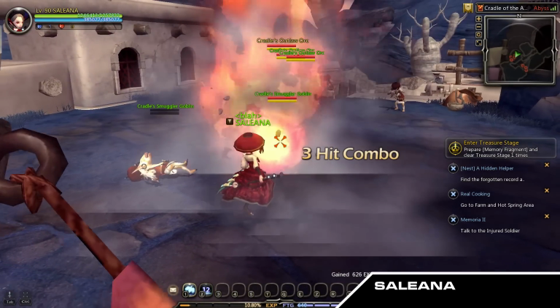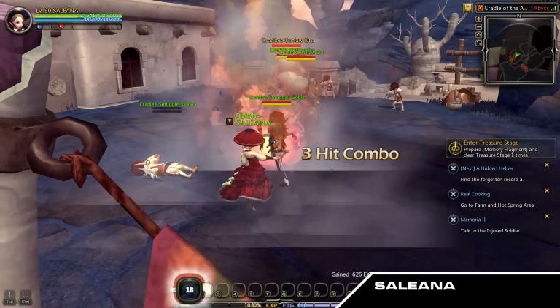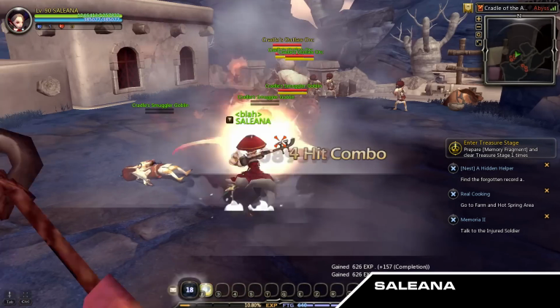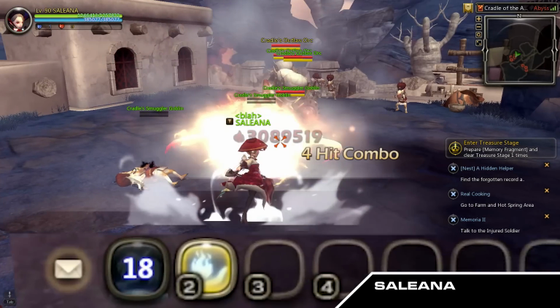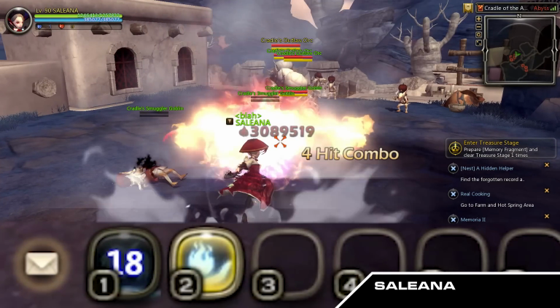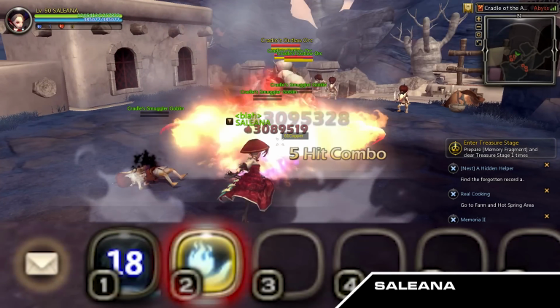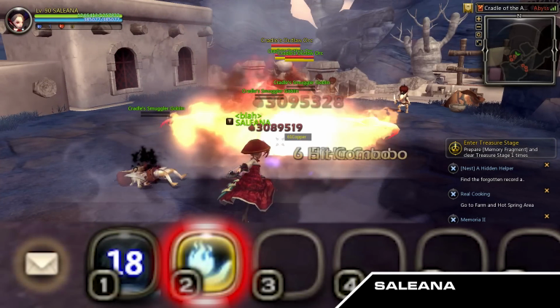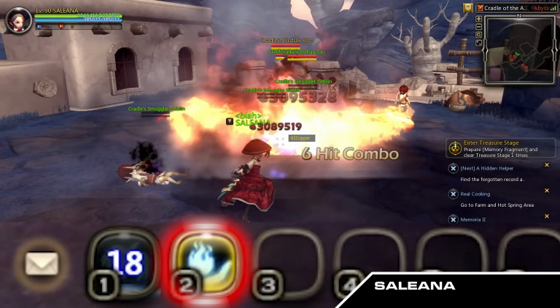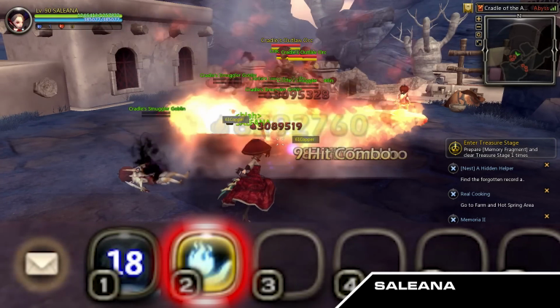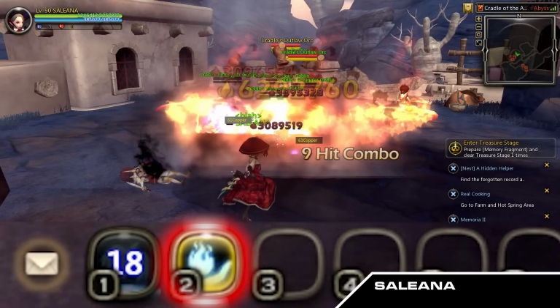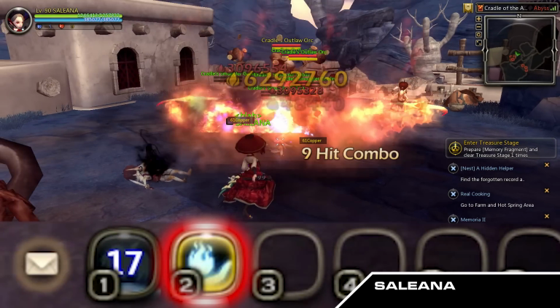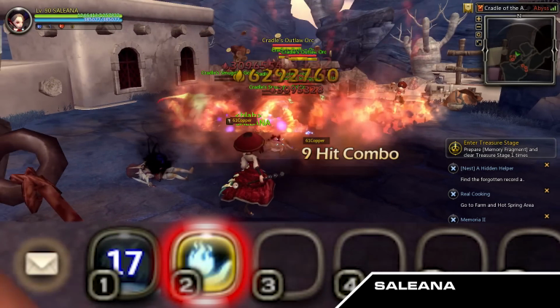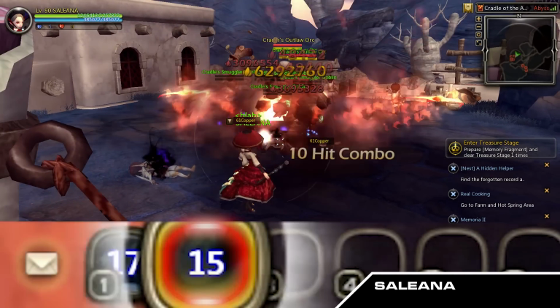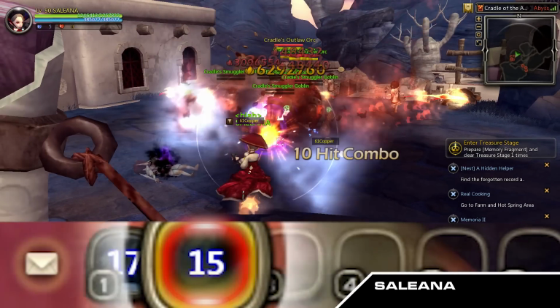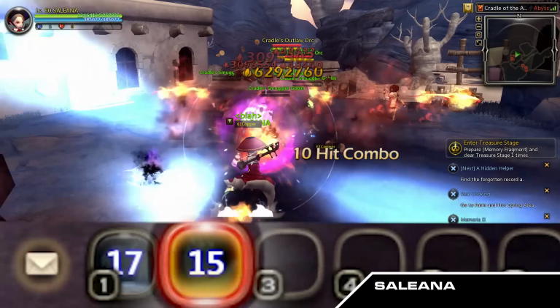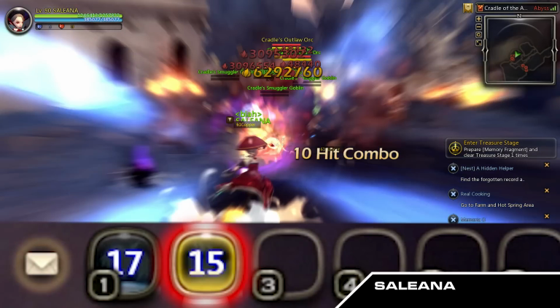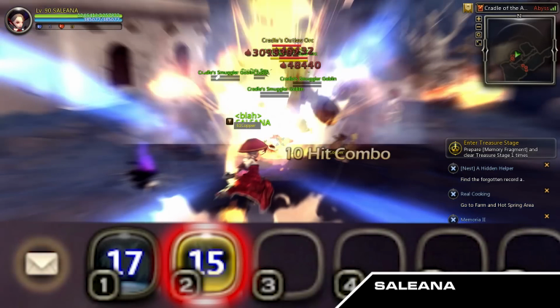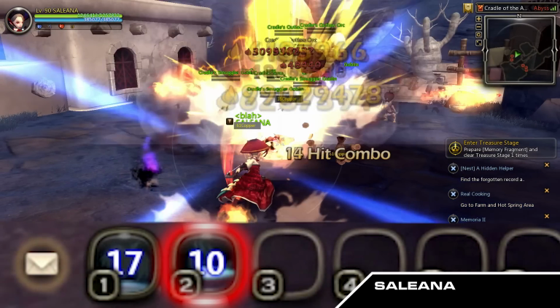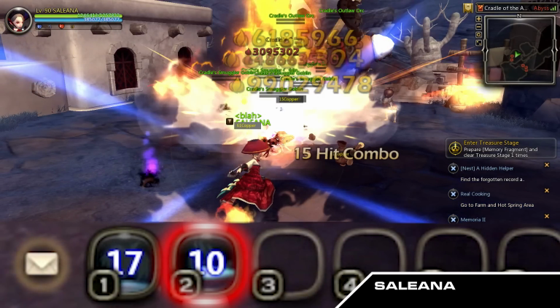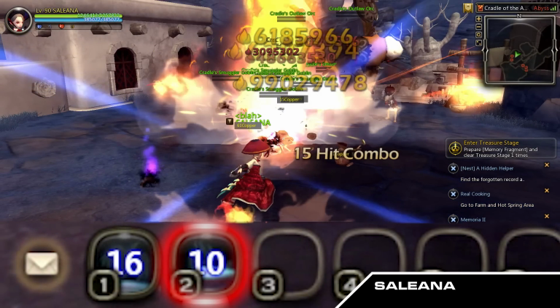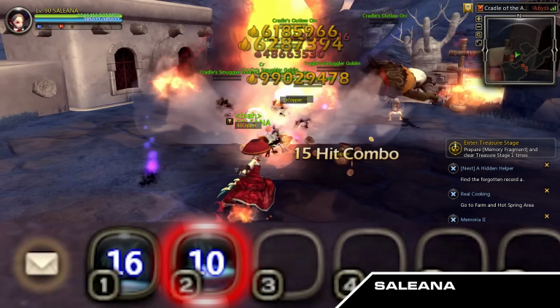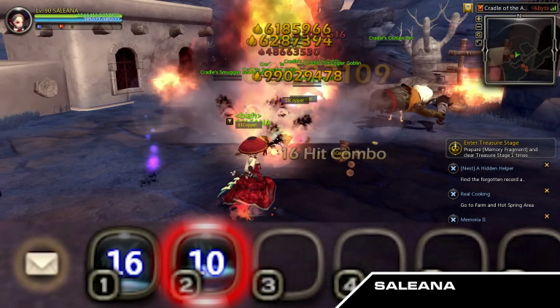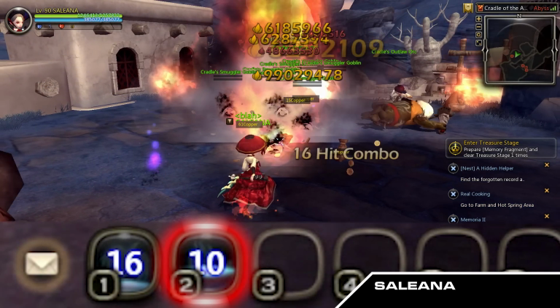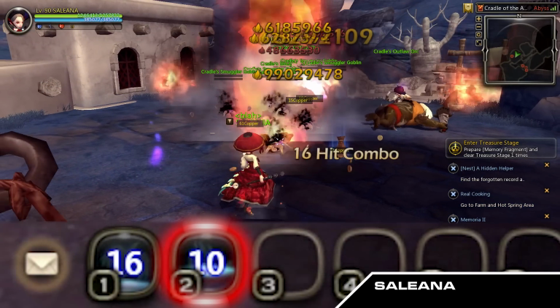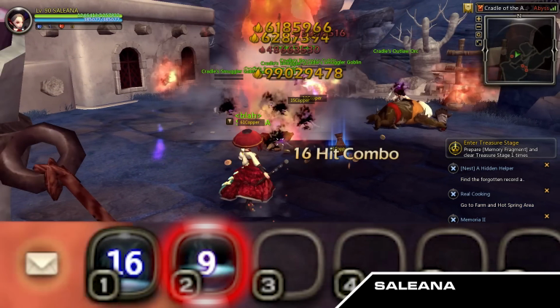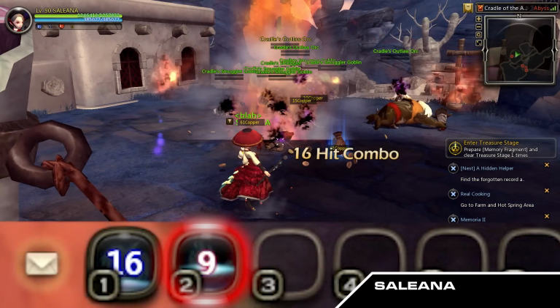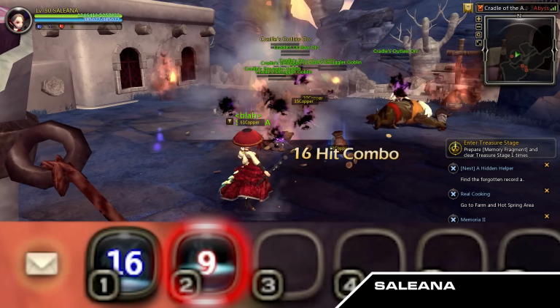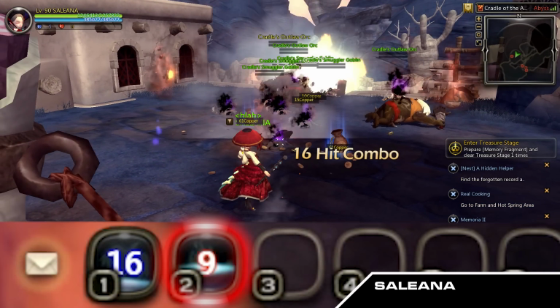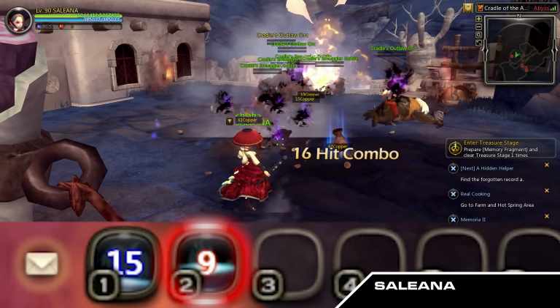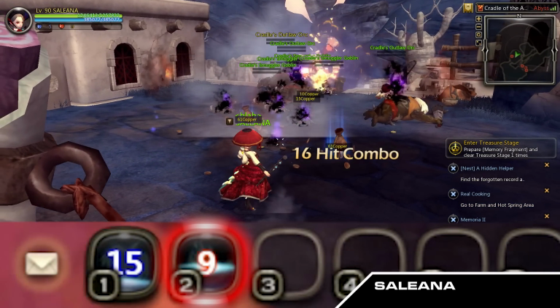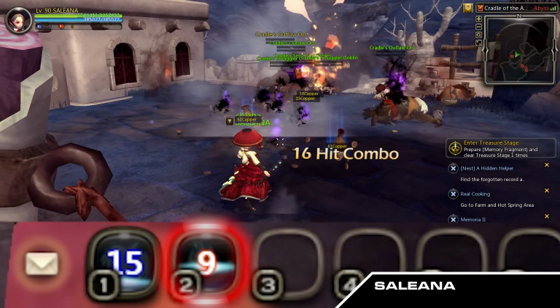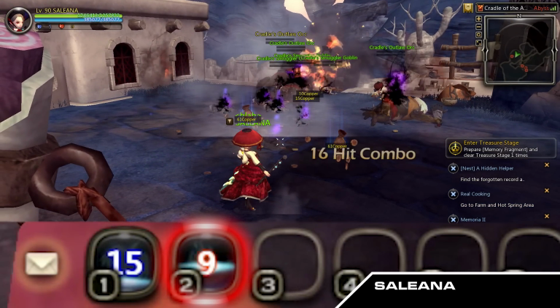When Phoenix Storm successfully hits an enemy, Fireball EX's Instant Cooldown recovers by 15 seconds.